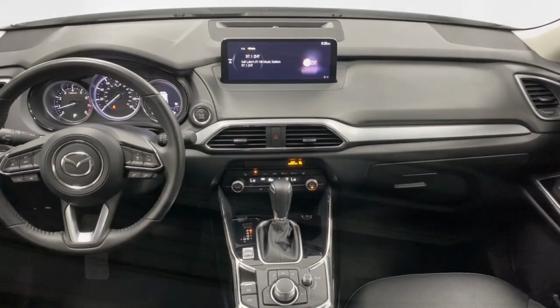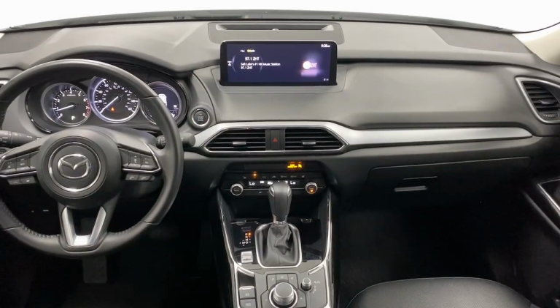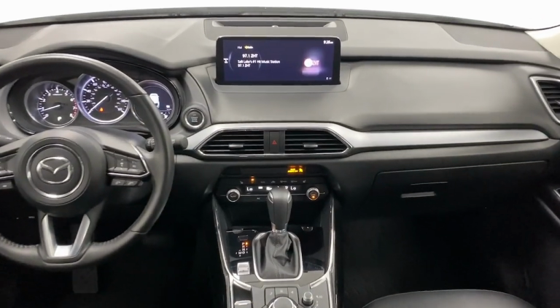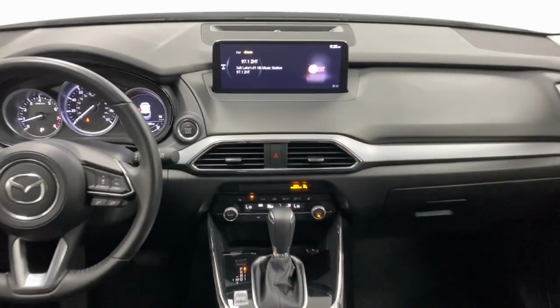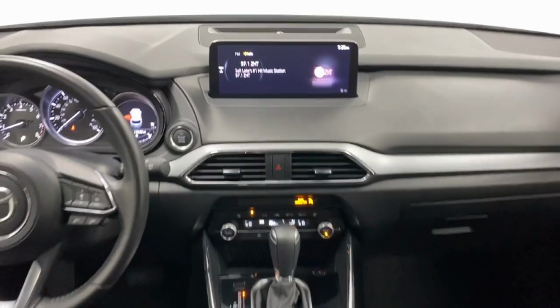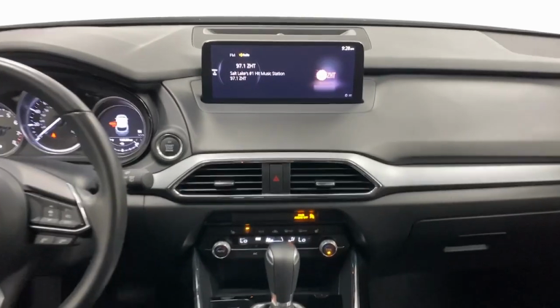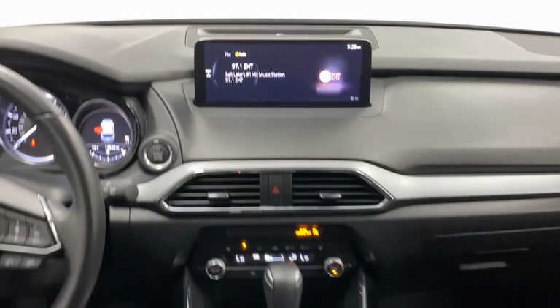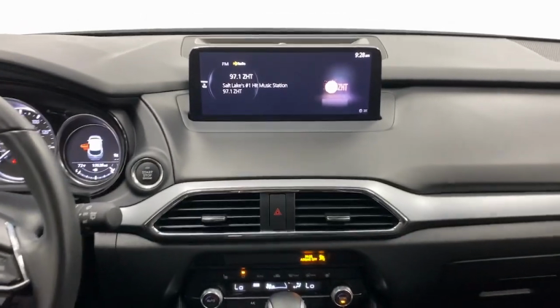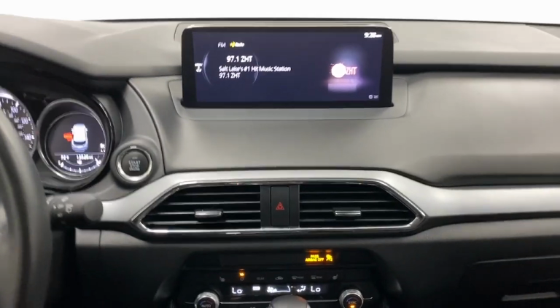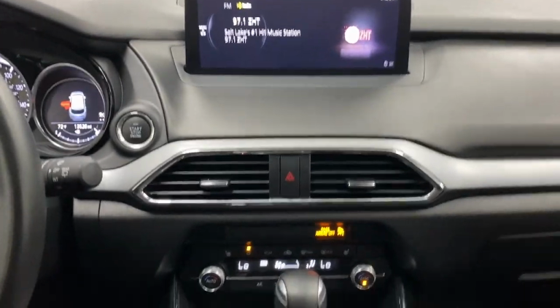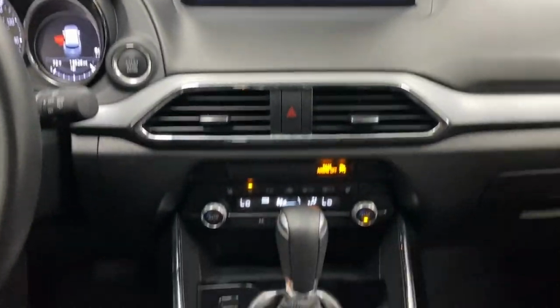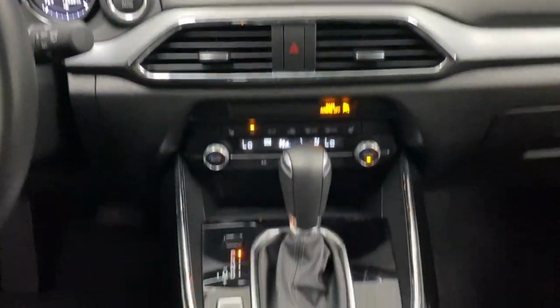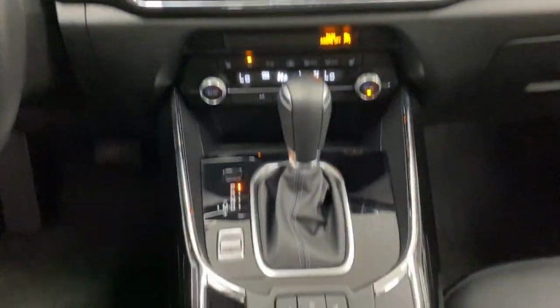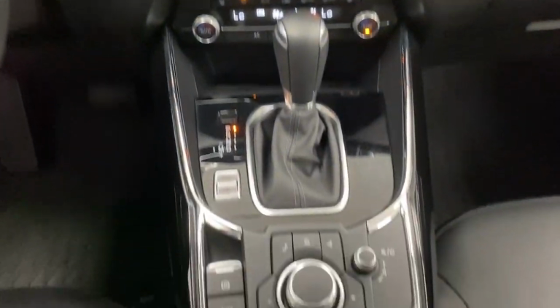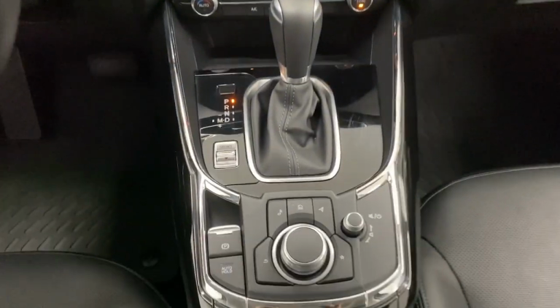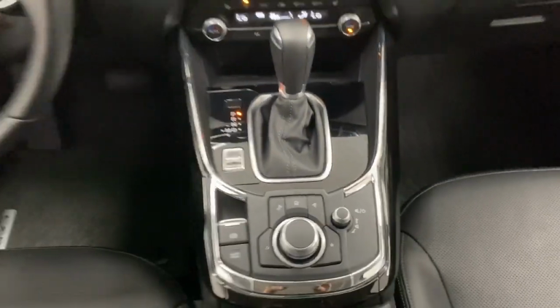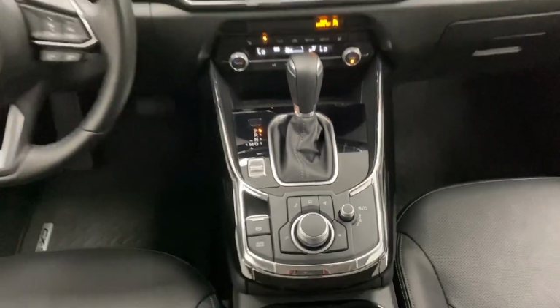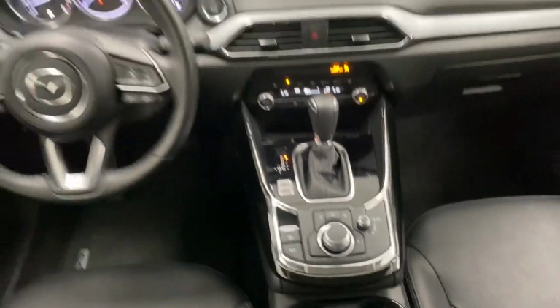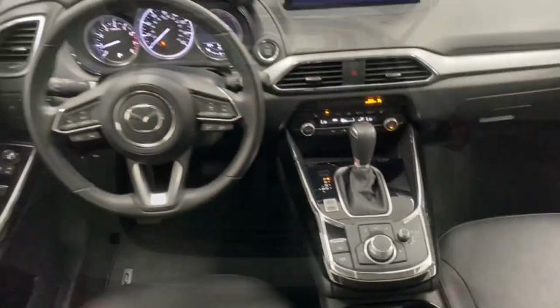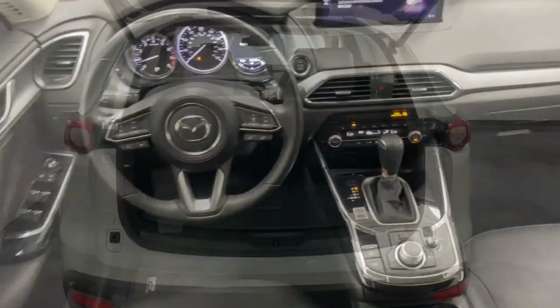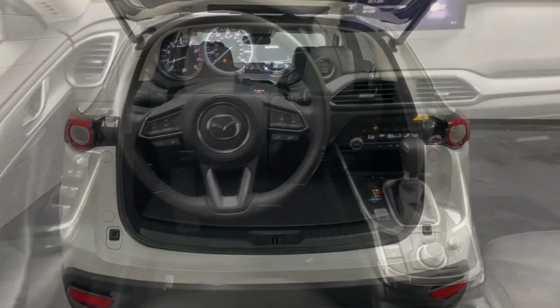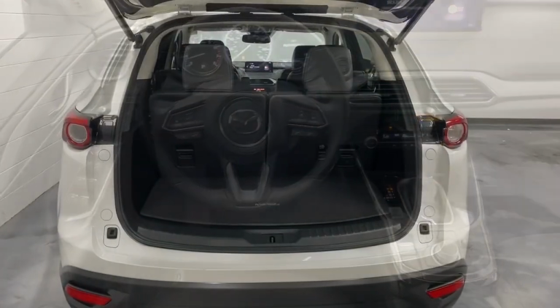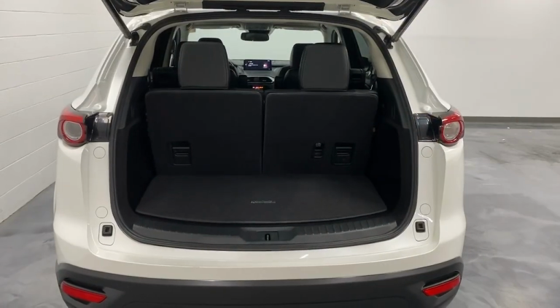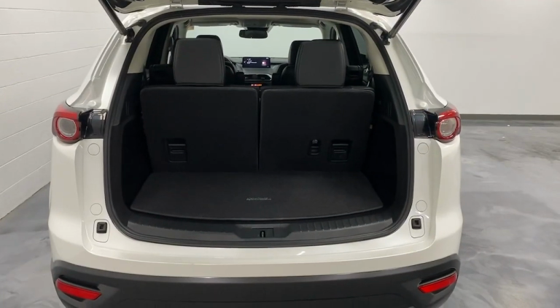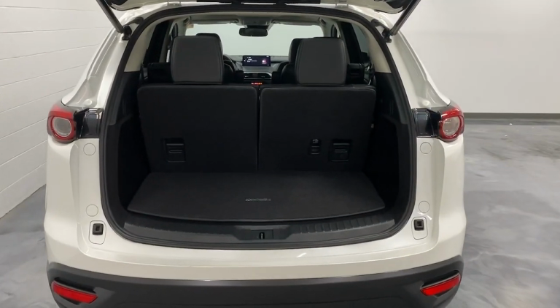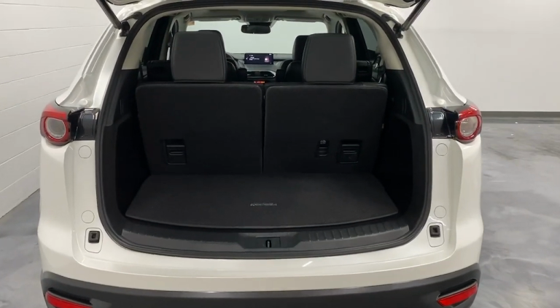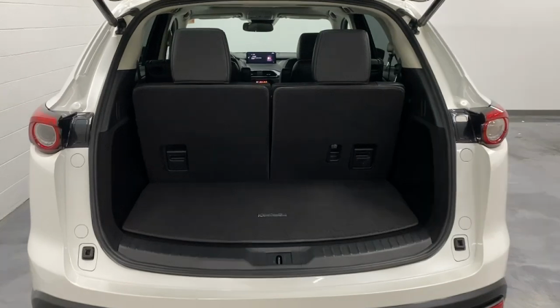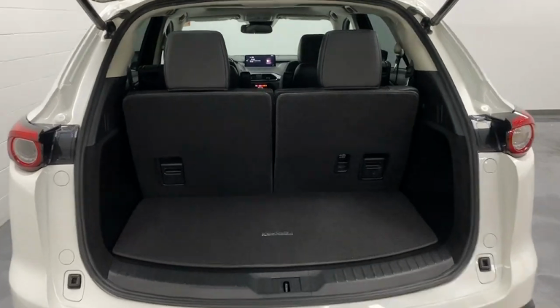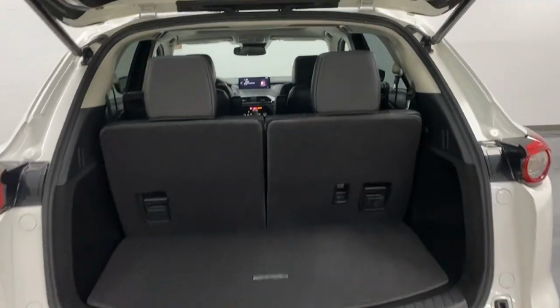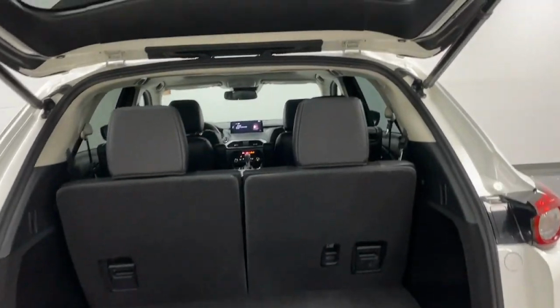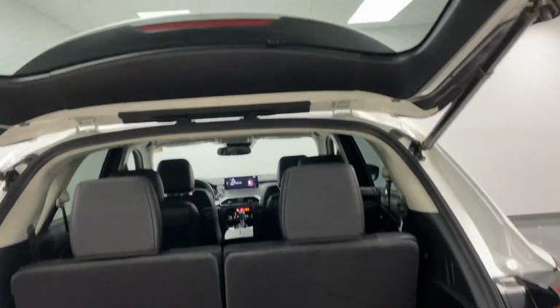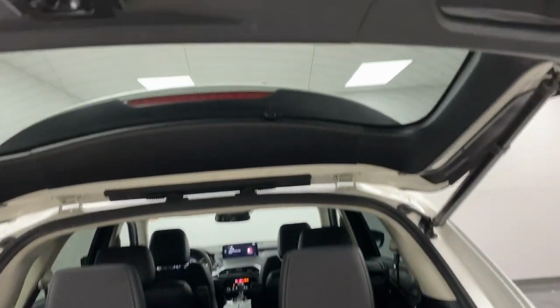Take your drive to the fun side in this handsome, athletic CX-9. Come in for a fun and easy road test — our team will make it the best part of your day.